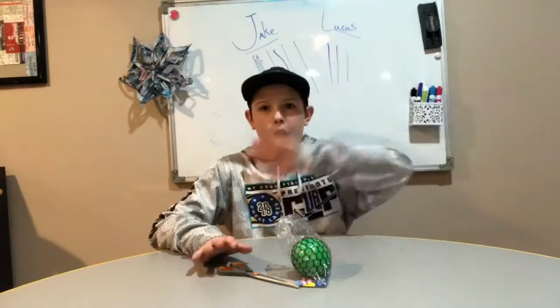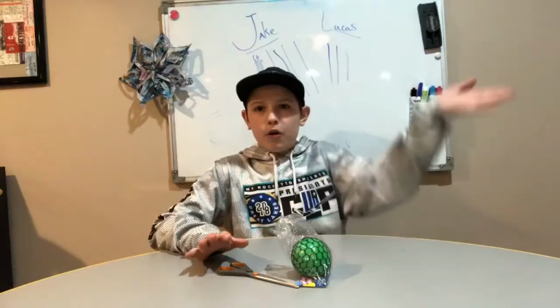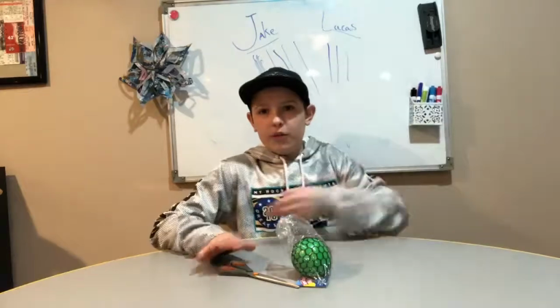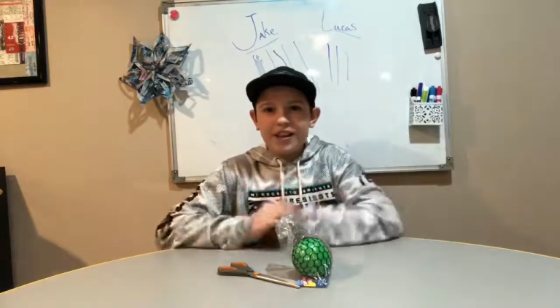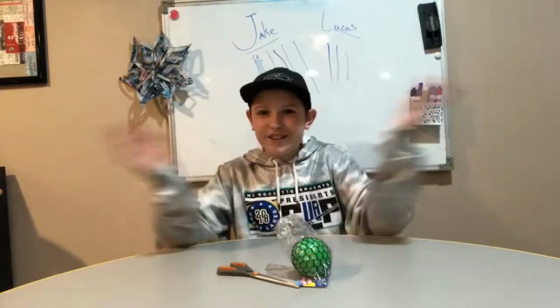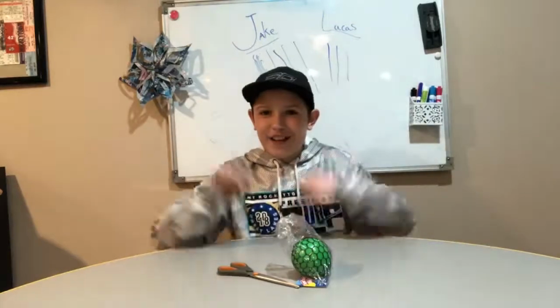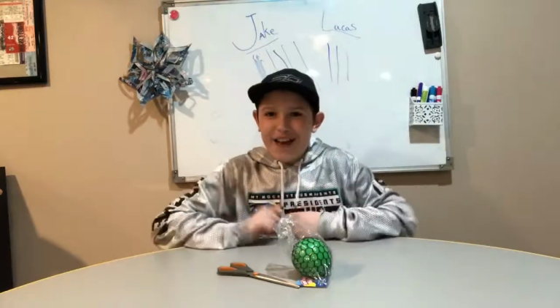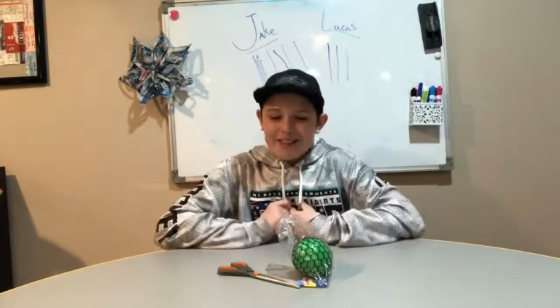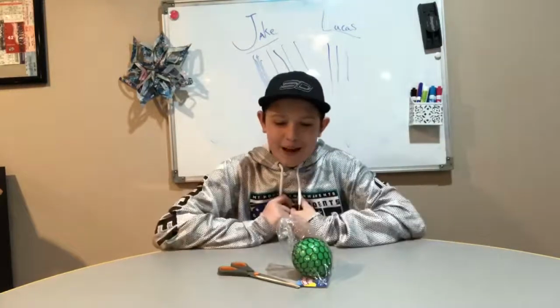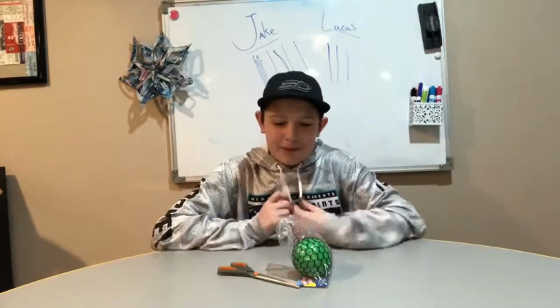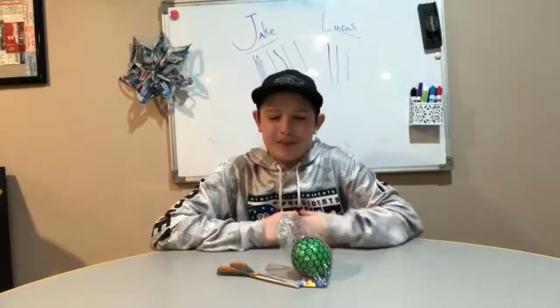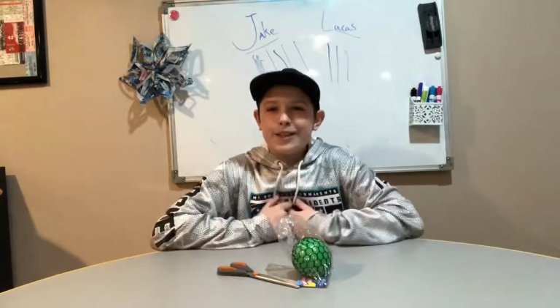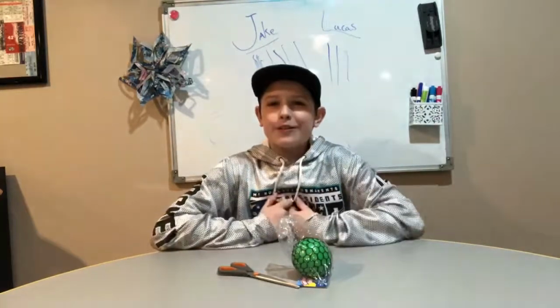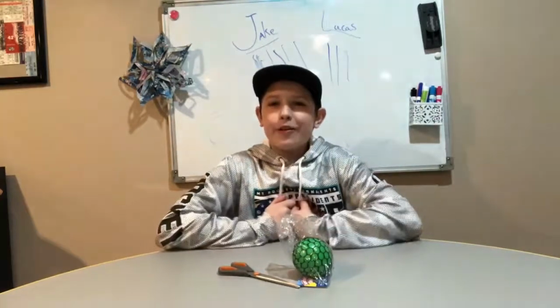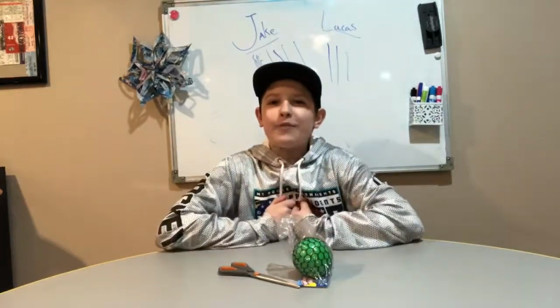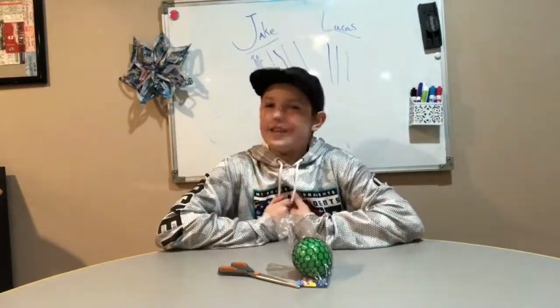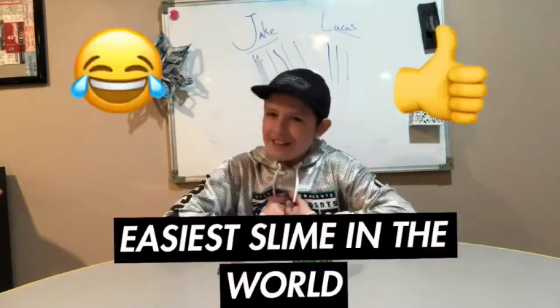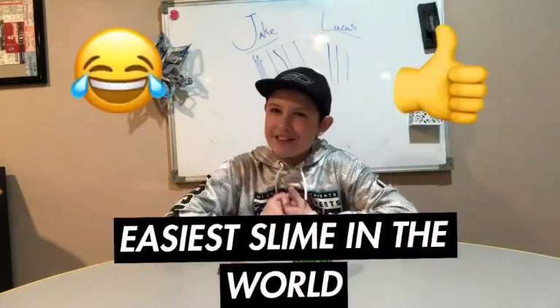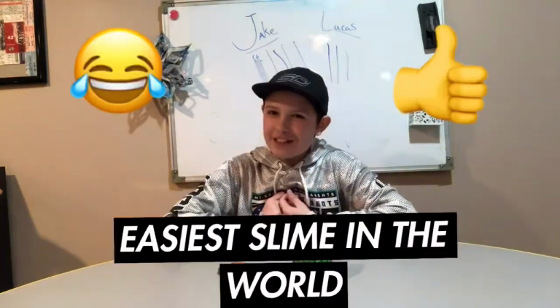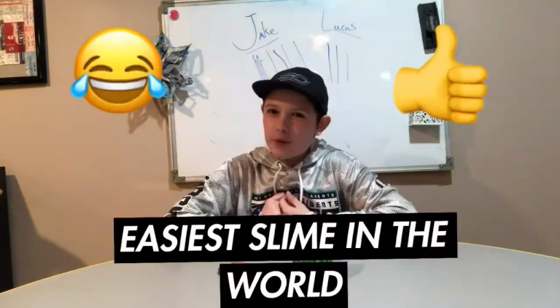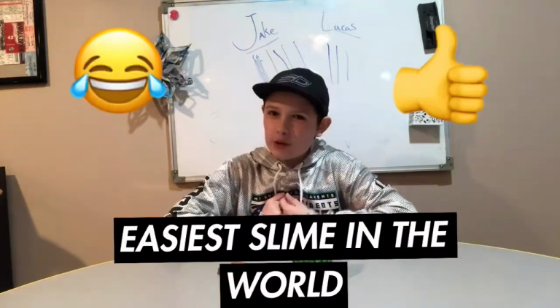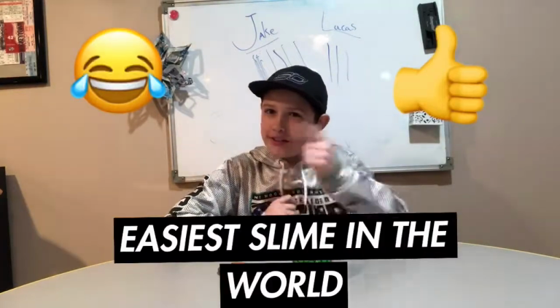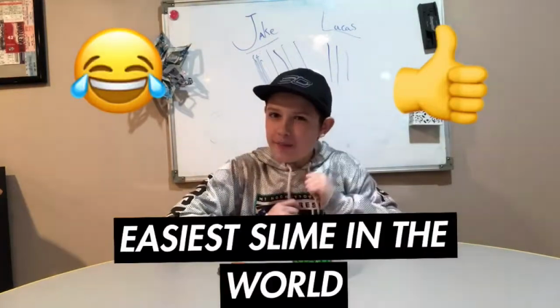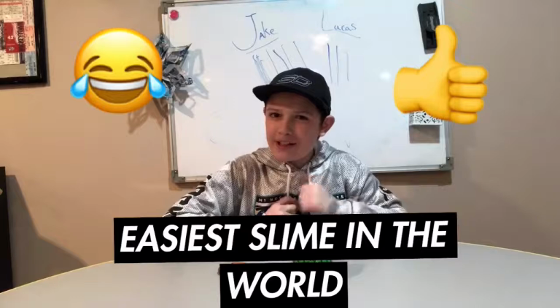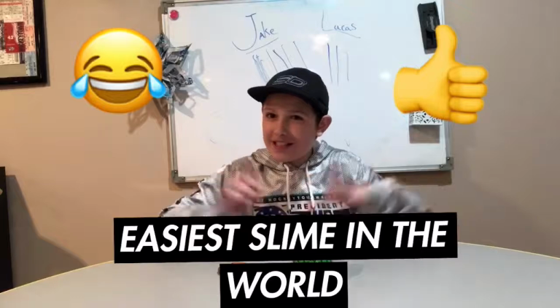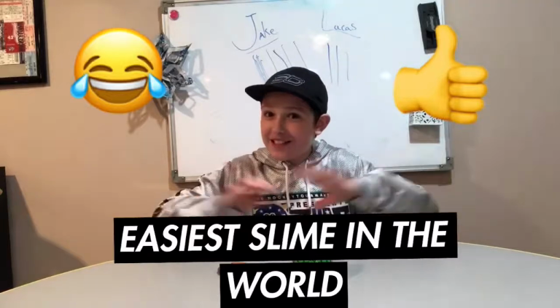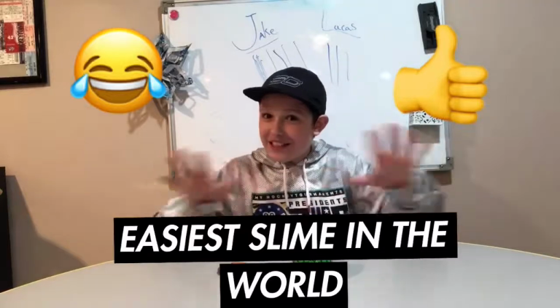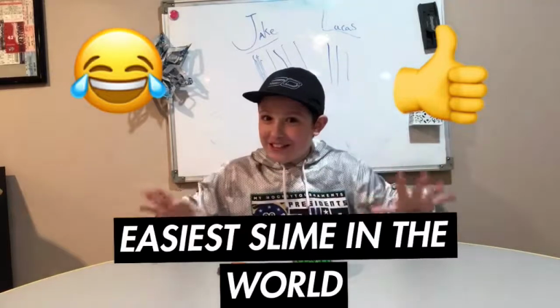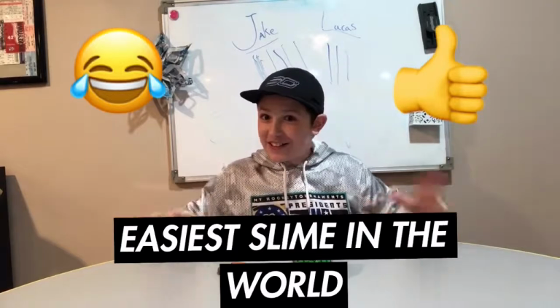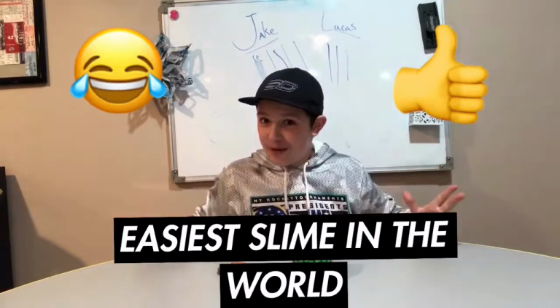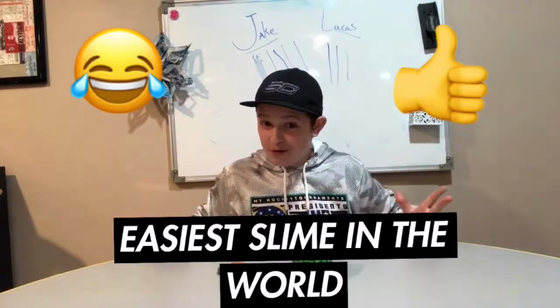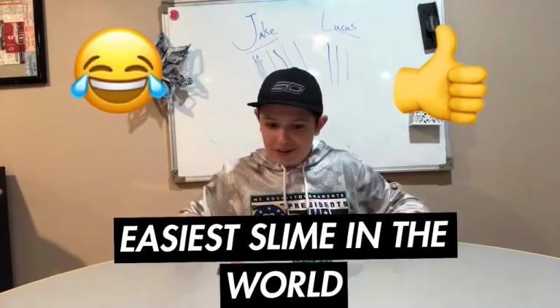Hello everybody, it's Jake, and today I'm gonna be showing you how to make the easiest slime in the world. Did I mention it's the easiest slime in the world?